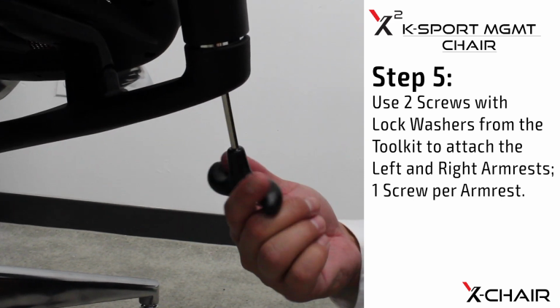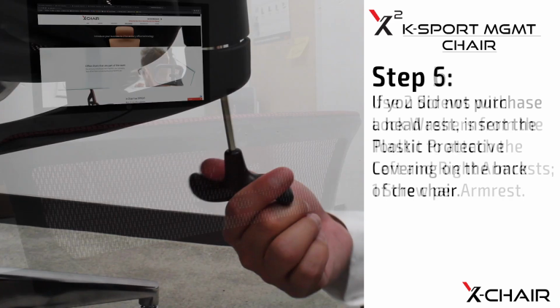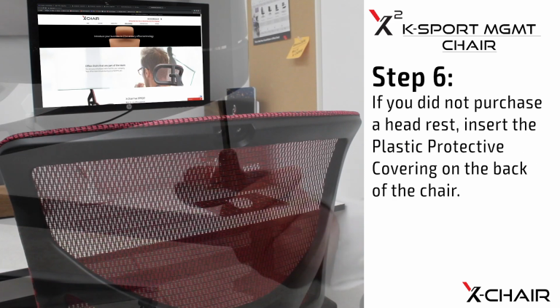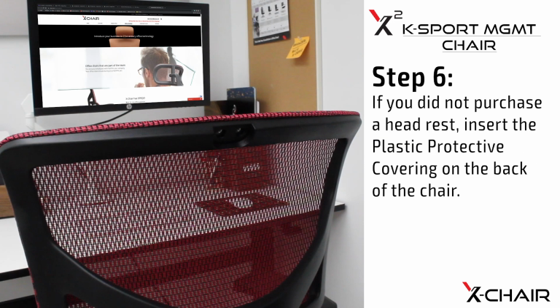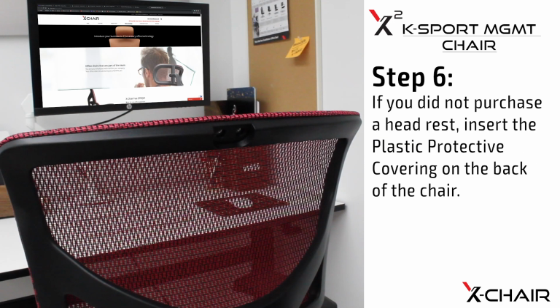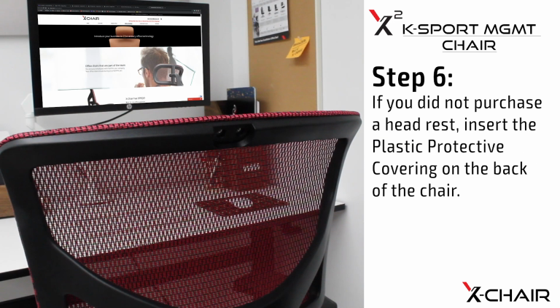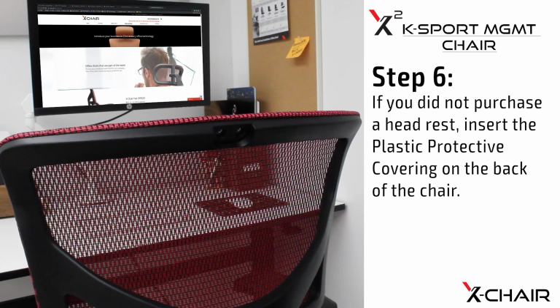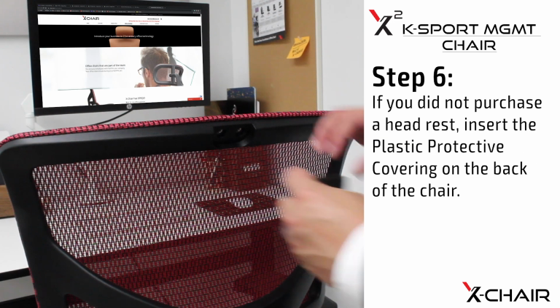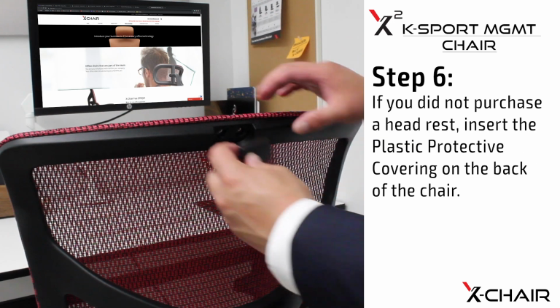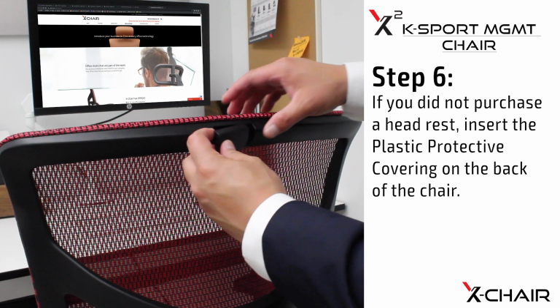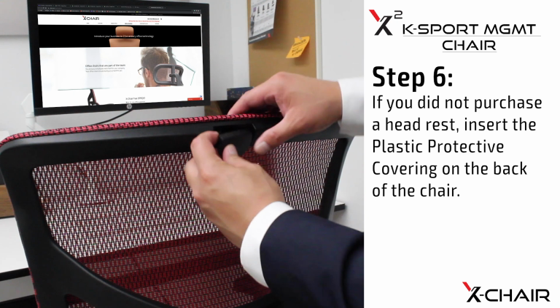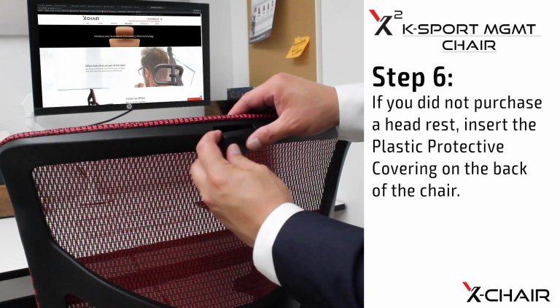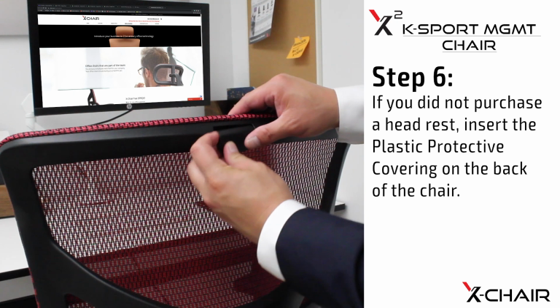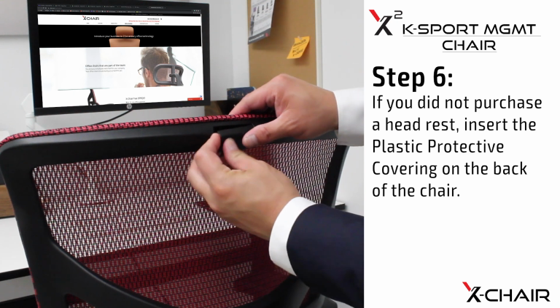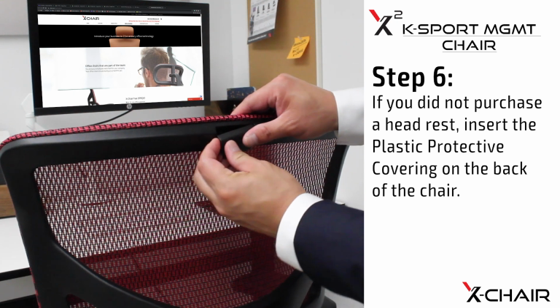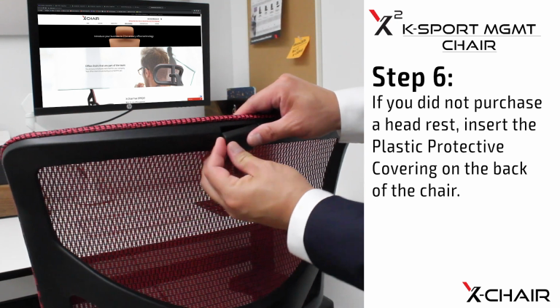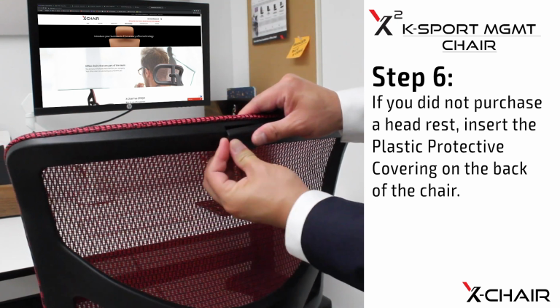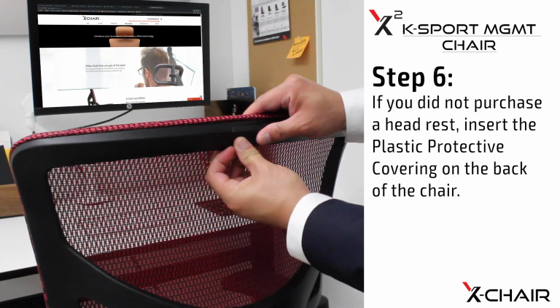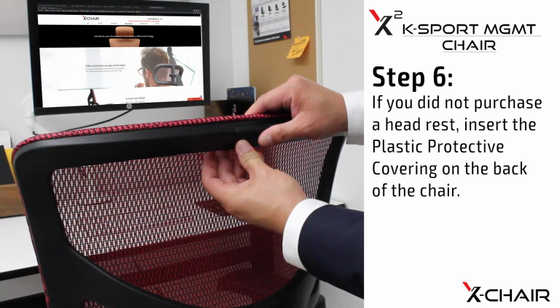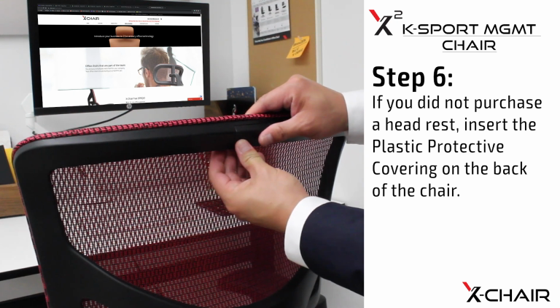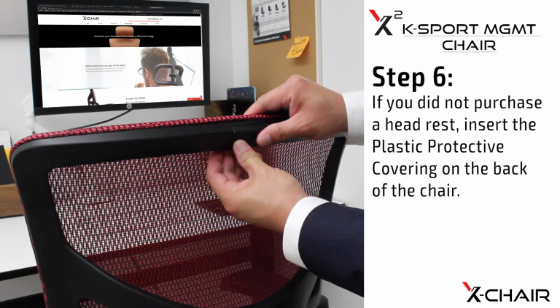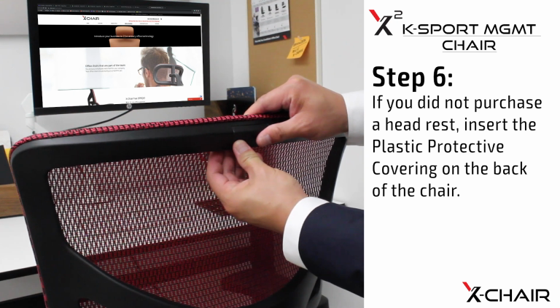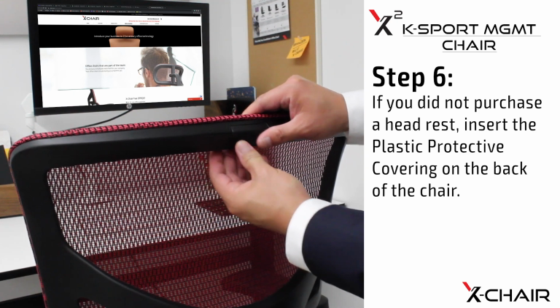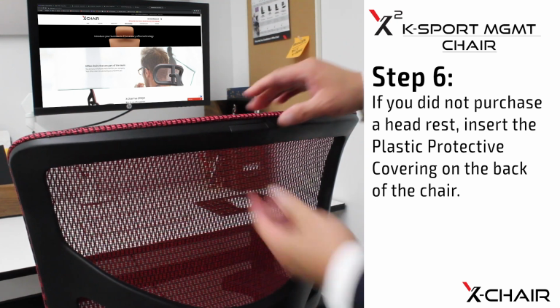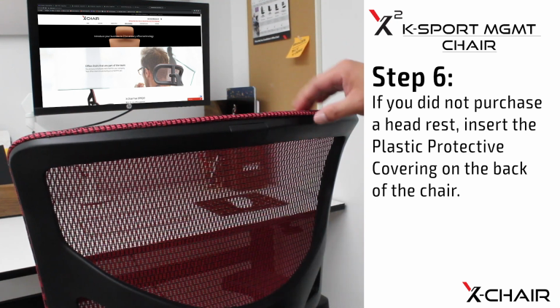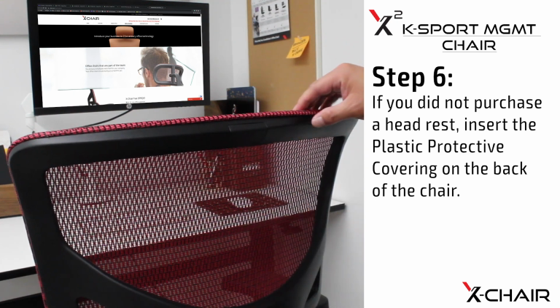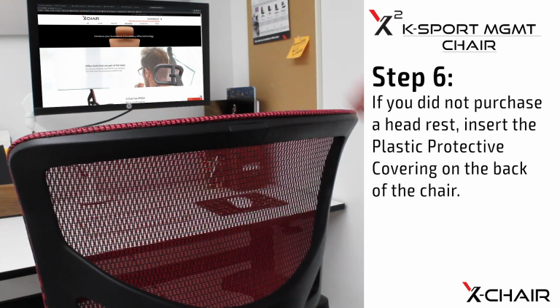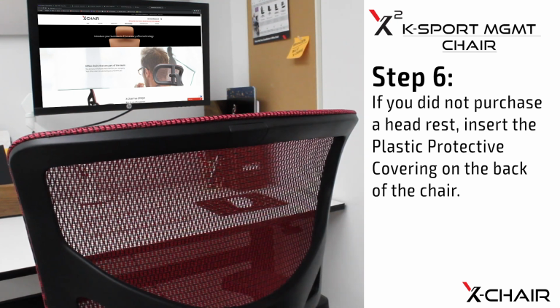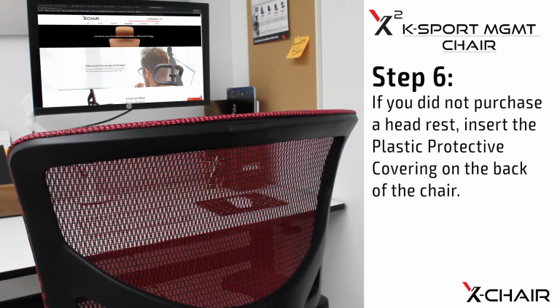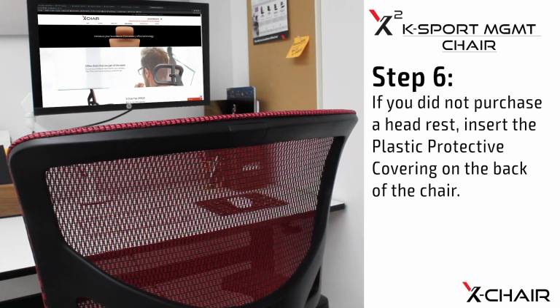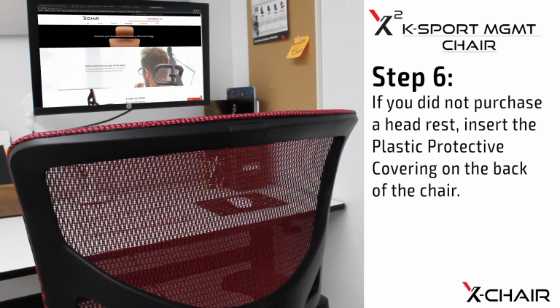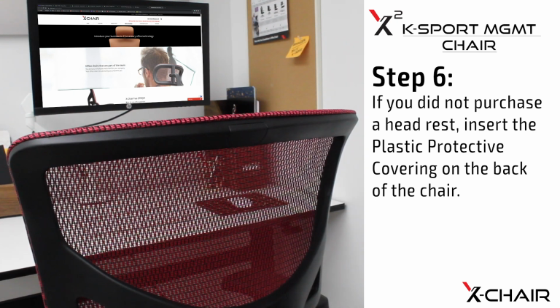Step six: if you did not purchase a headrest, insert the plastic protective covering on the back of the chair.